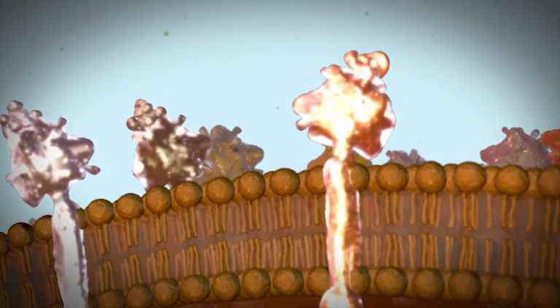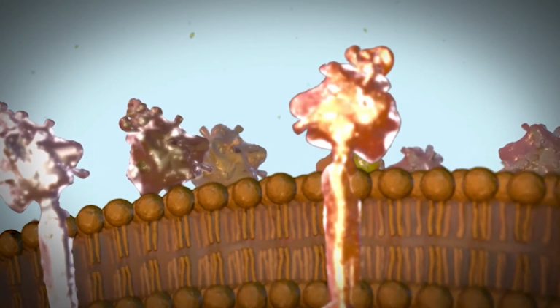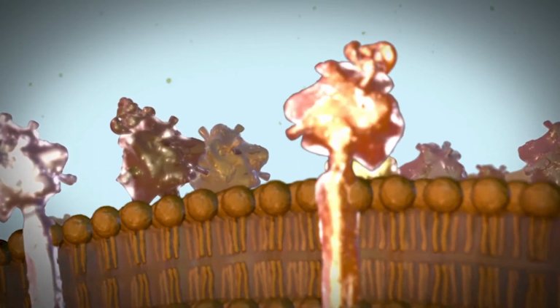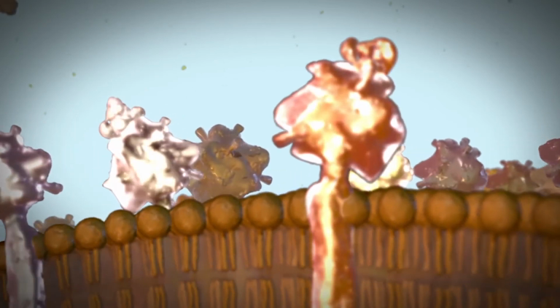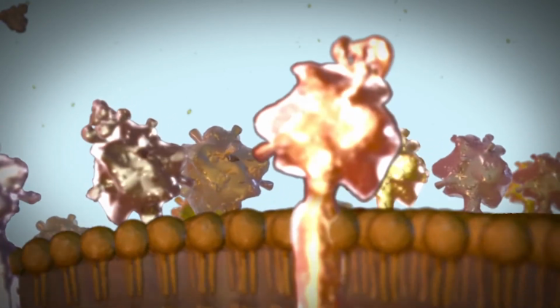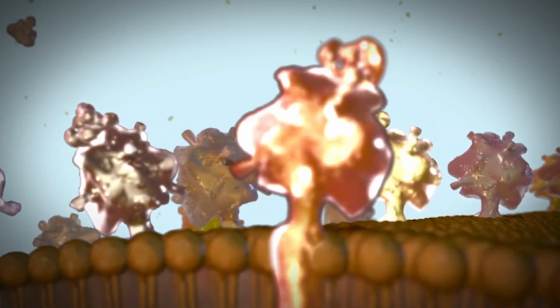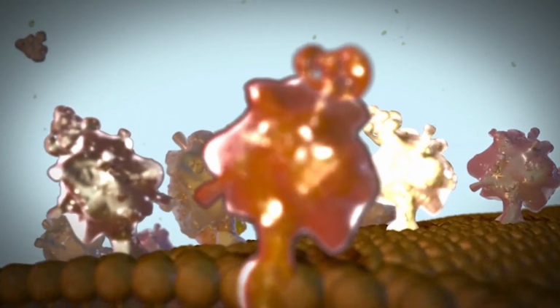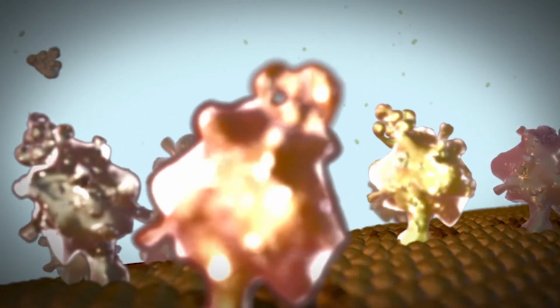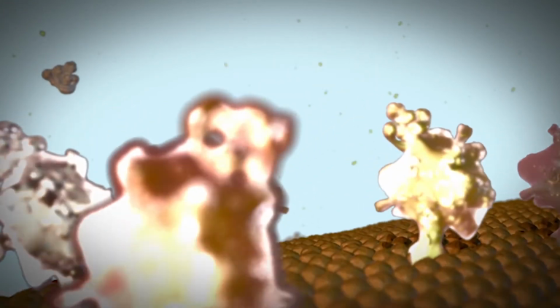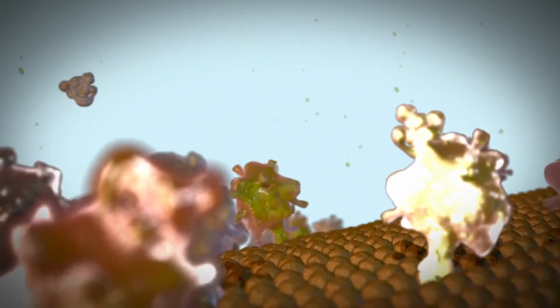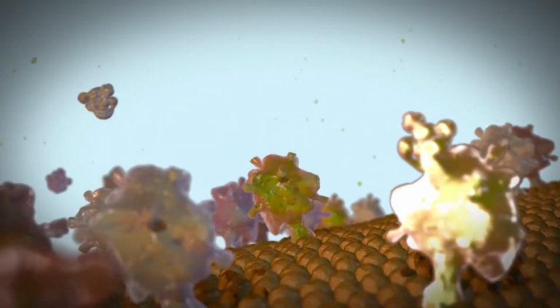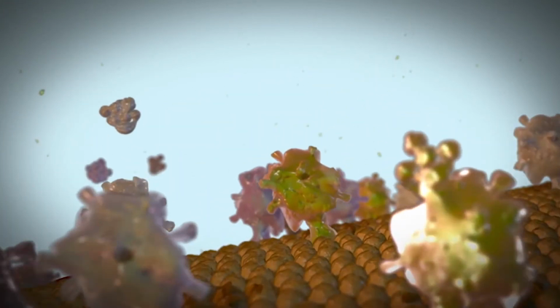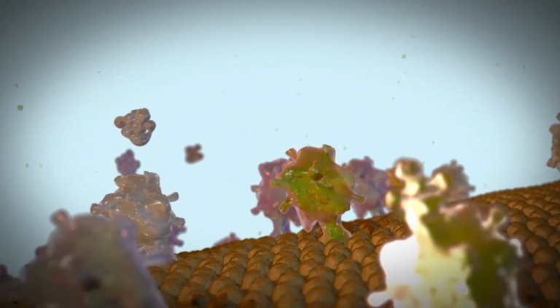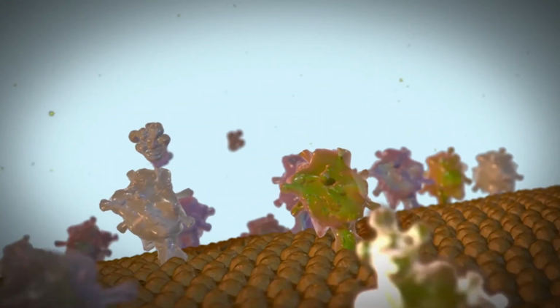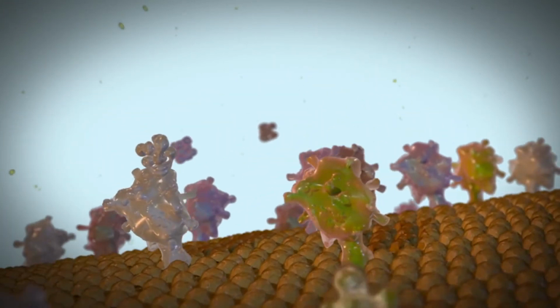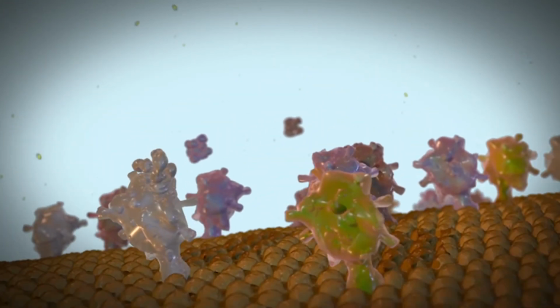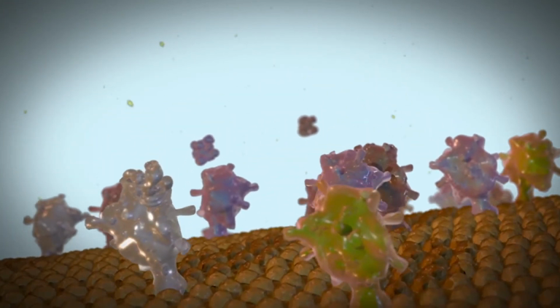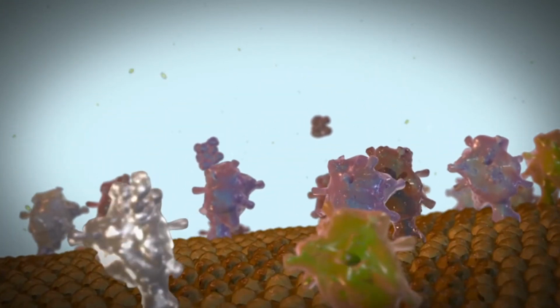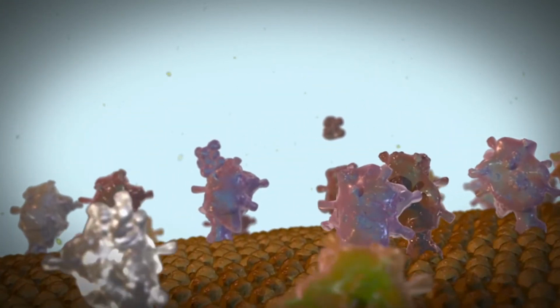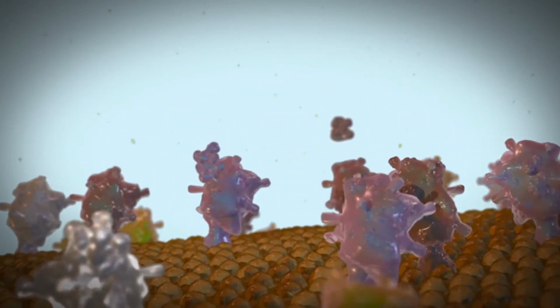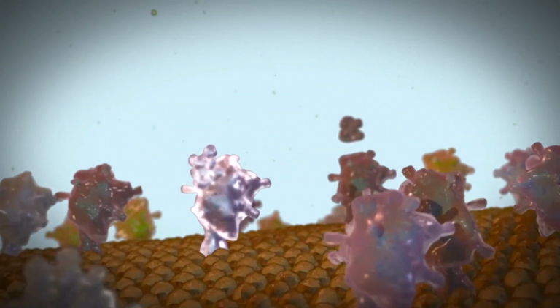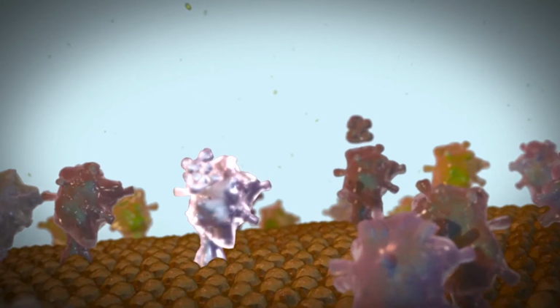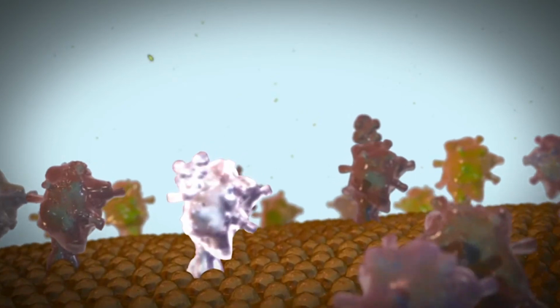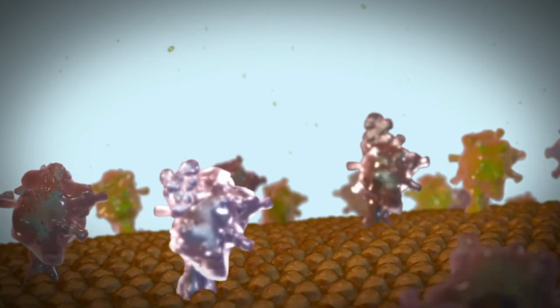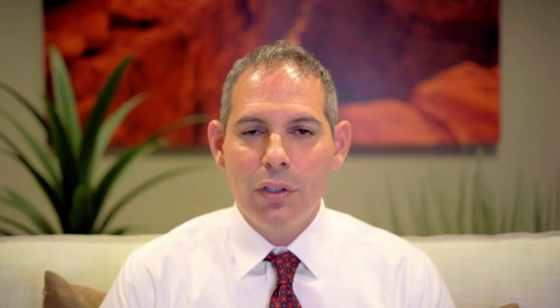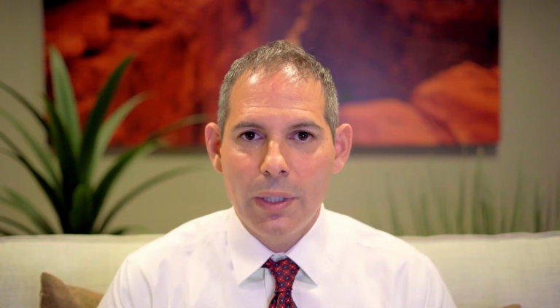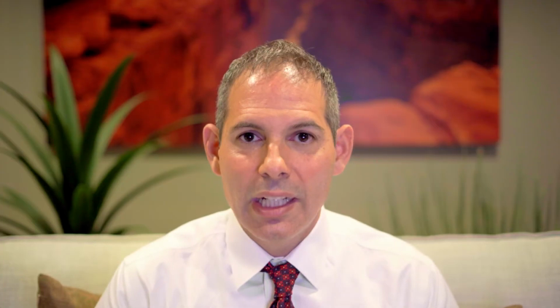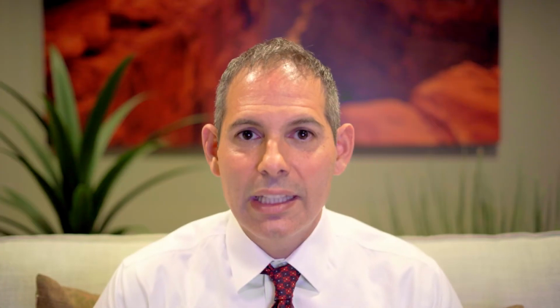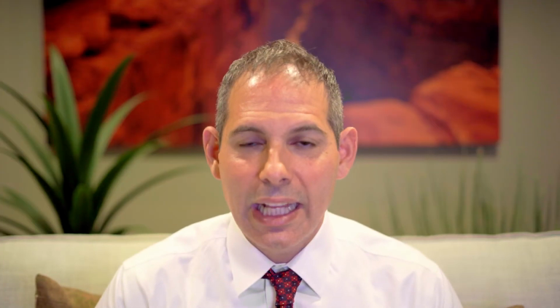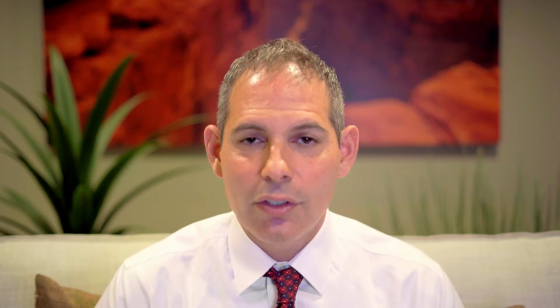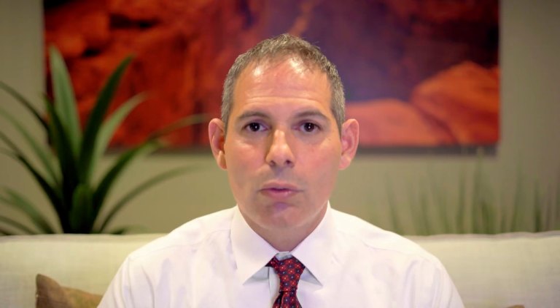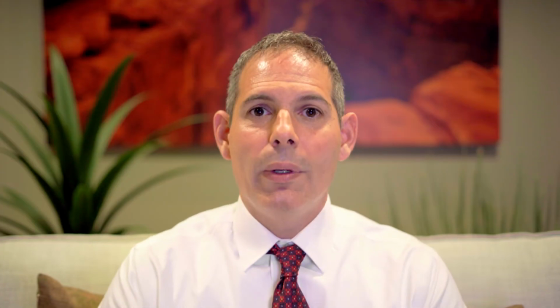It also looks at the miRNA, which are those epigenetic factors that are feeding the cancer — the genes that have to do with the cancer growing or not growing.